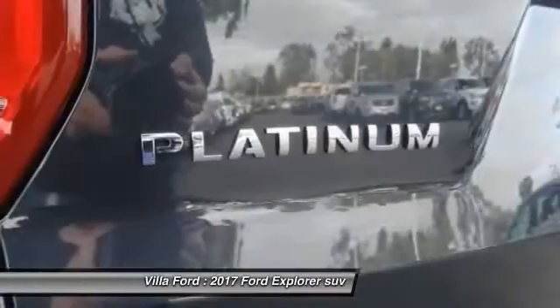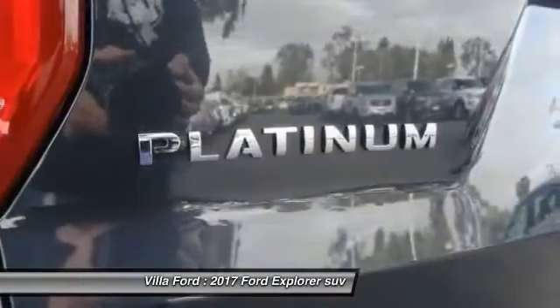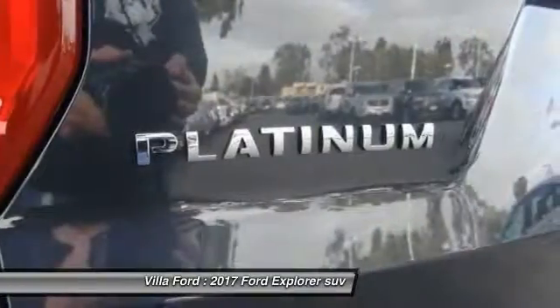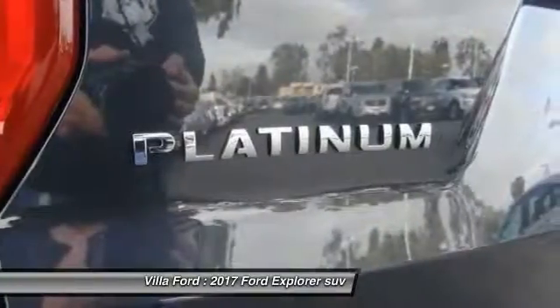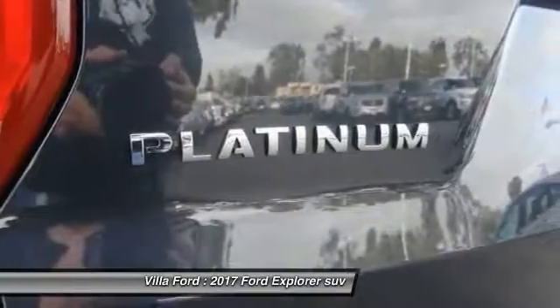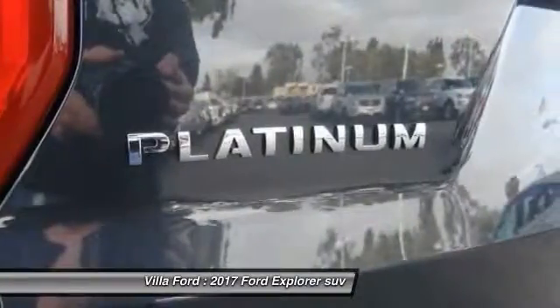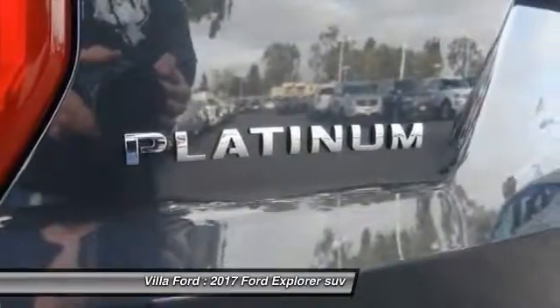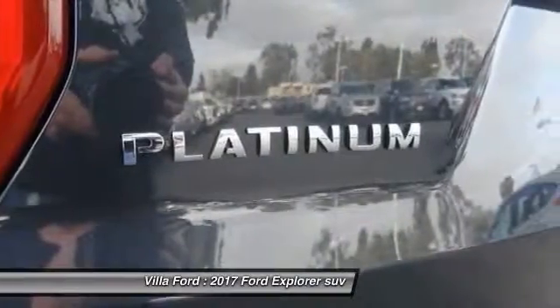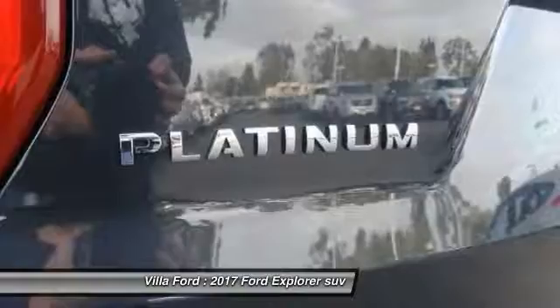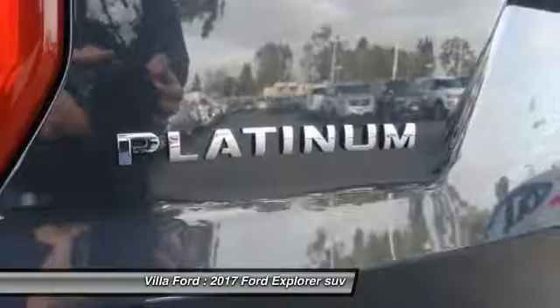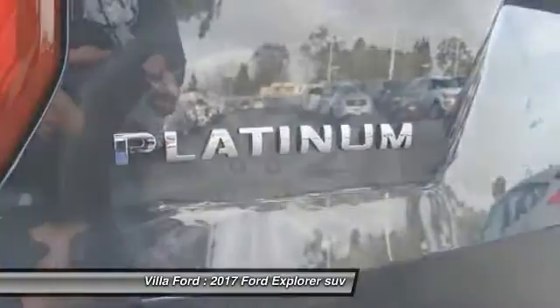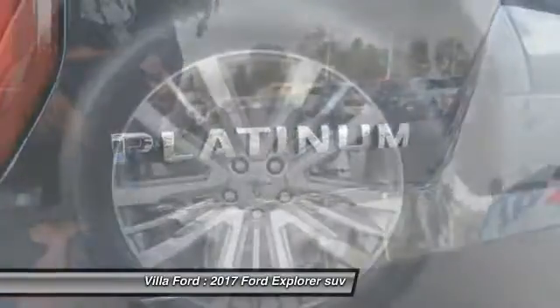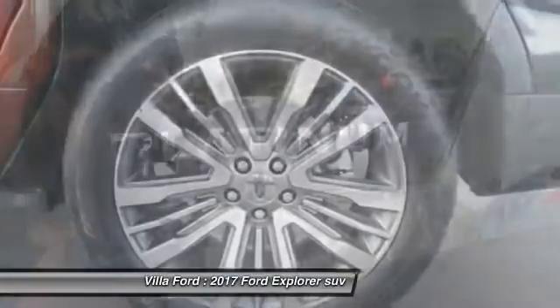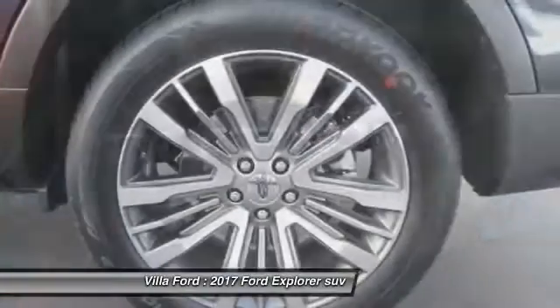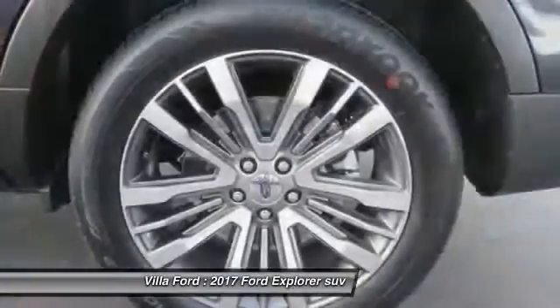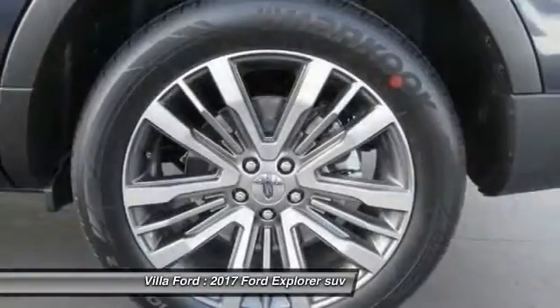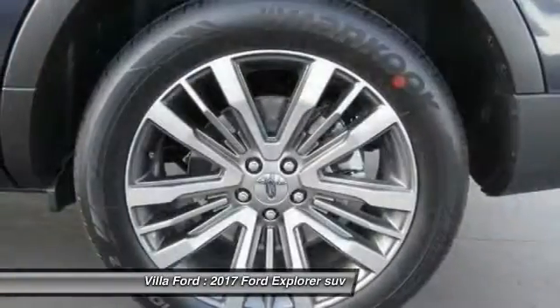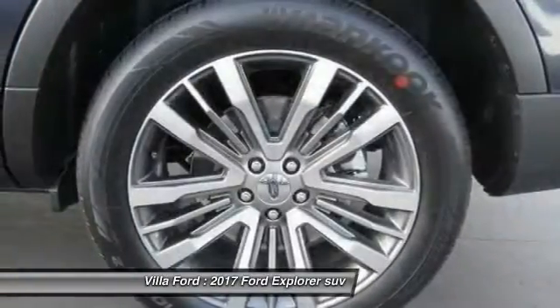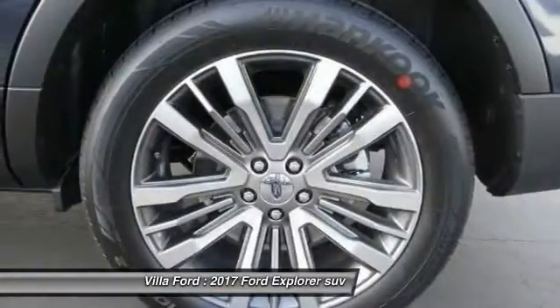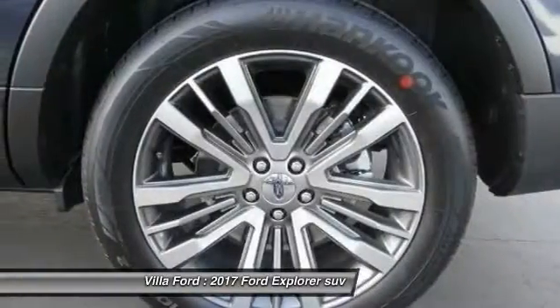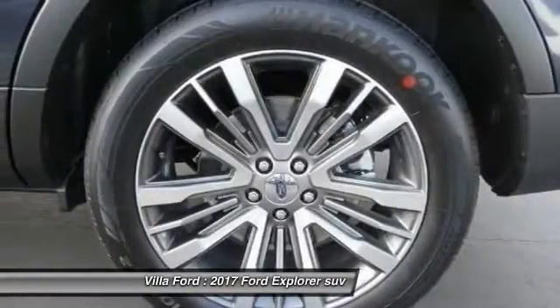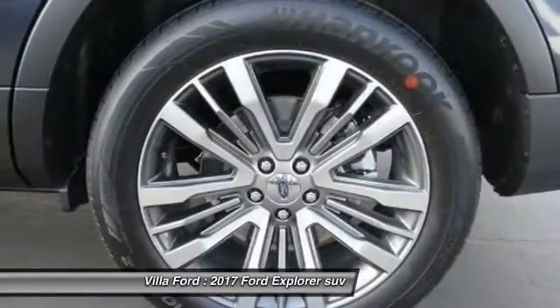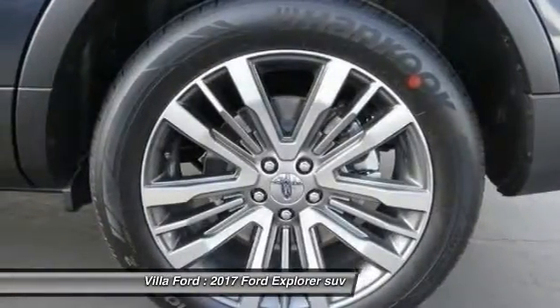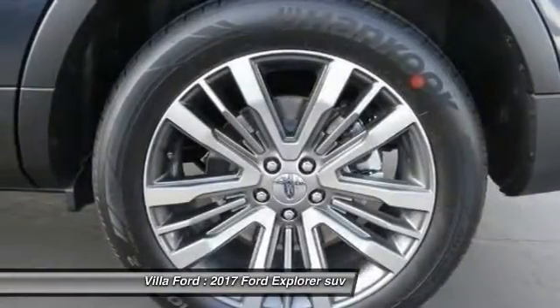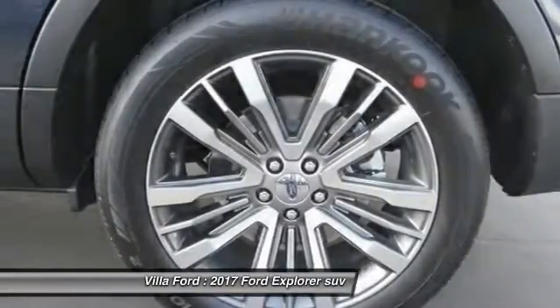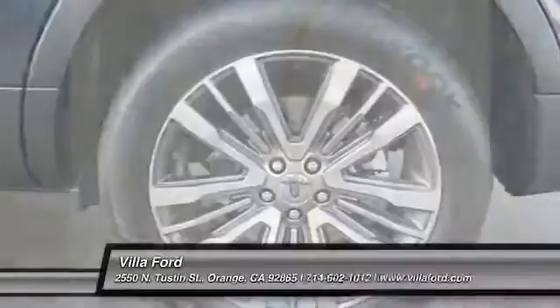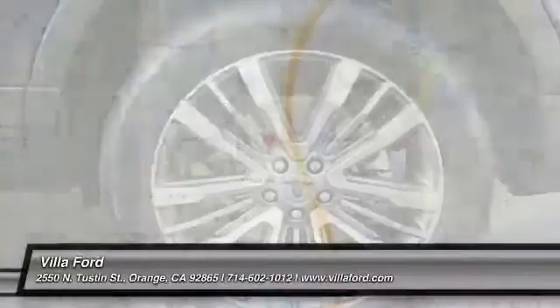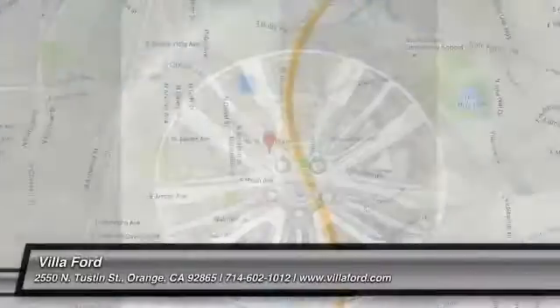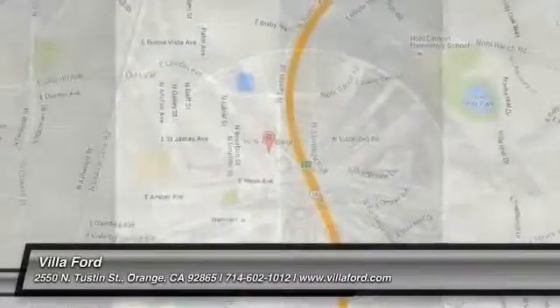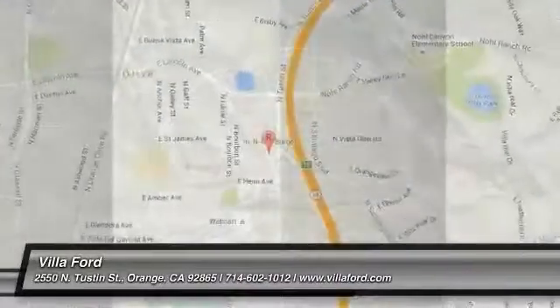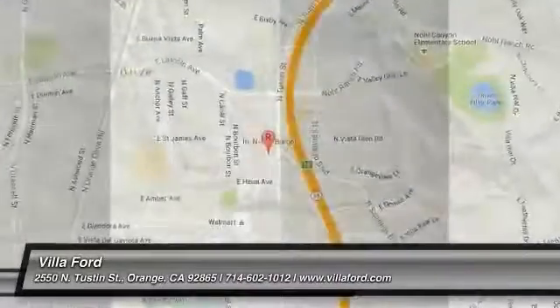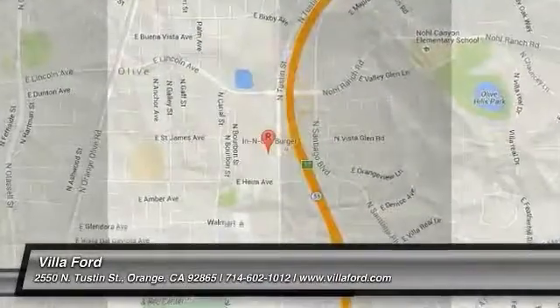Power steering. Heated rear seats. Four wheel disc brakes. Come see the car for yourself.